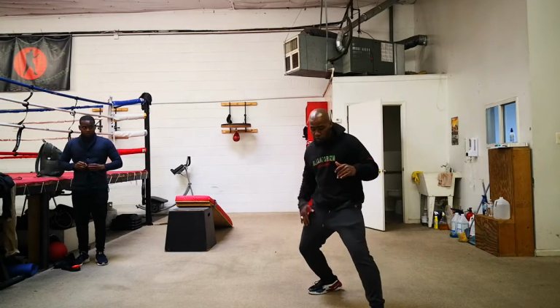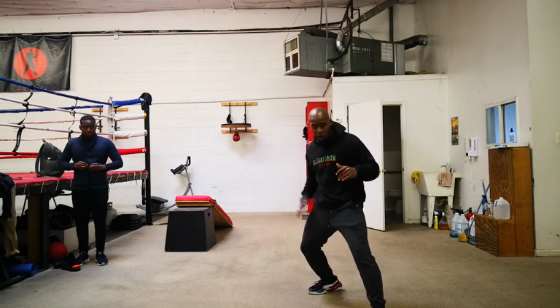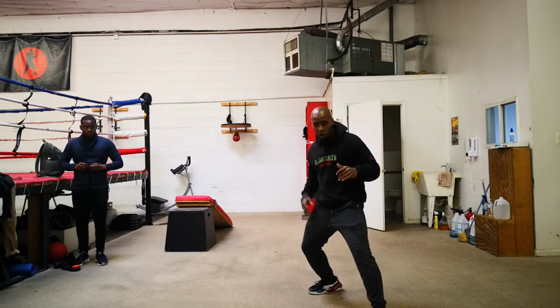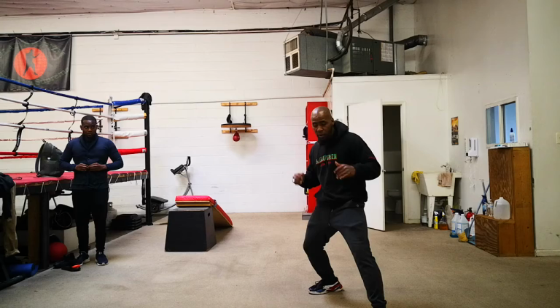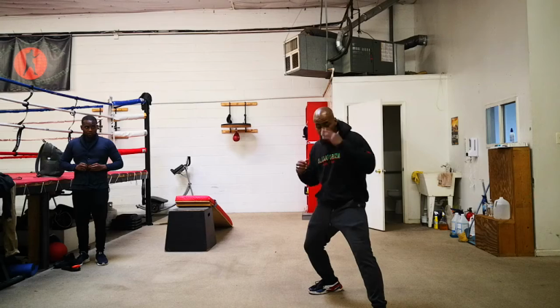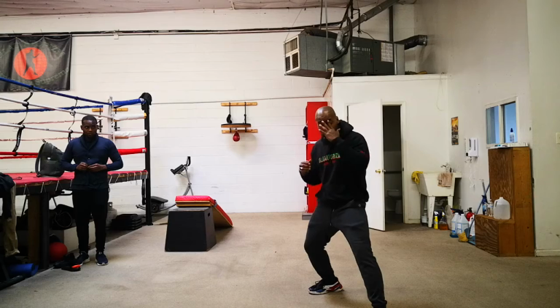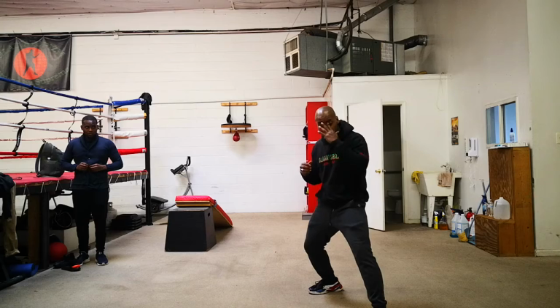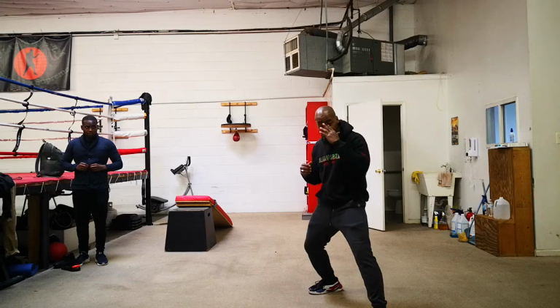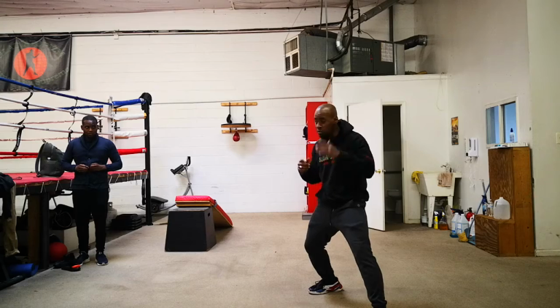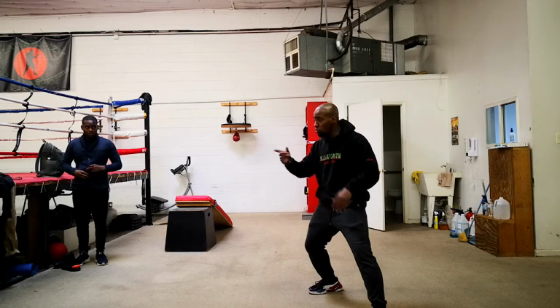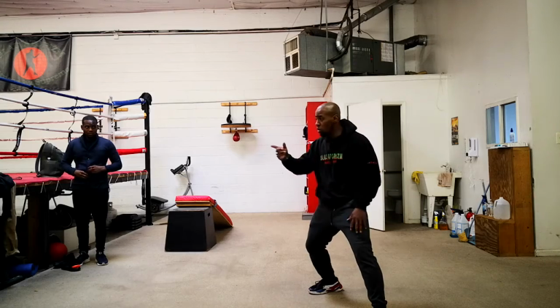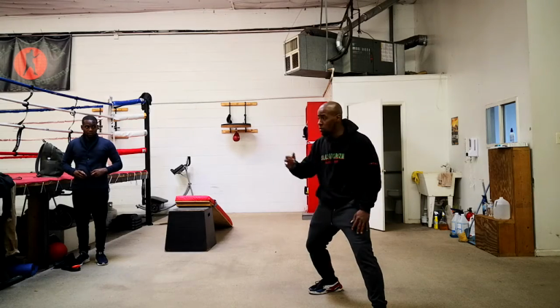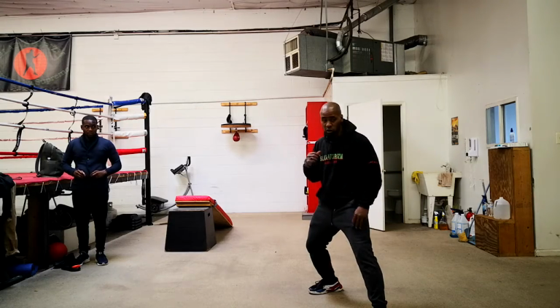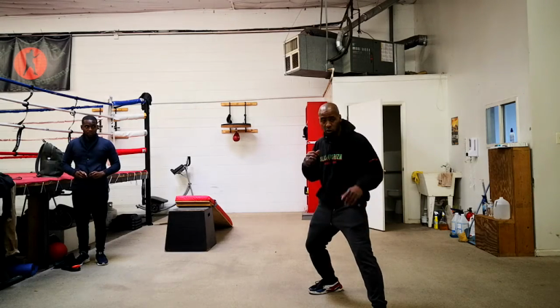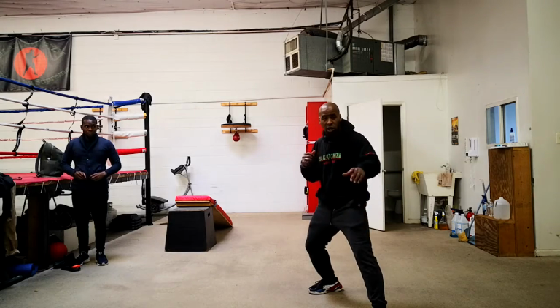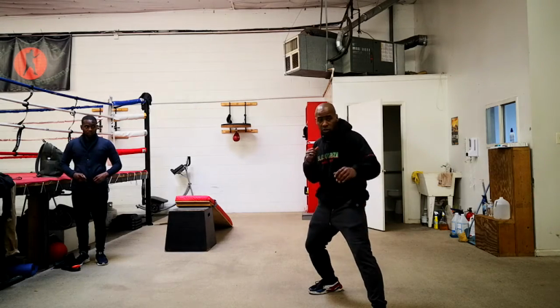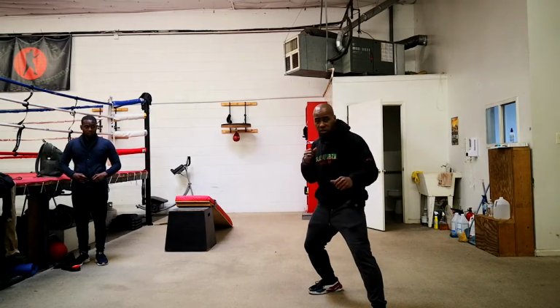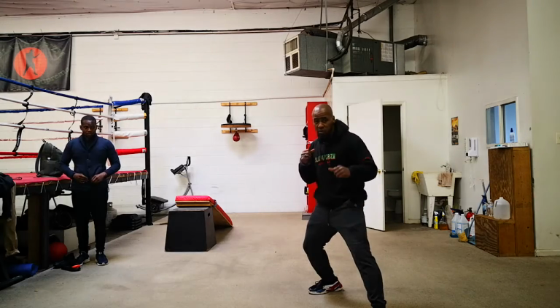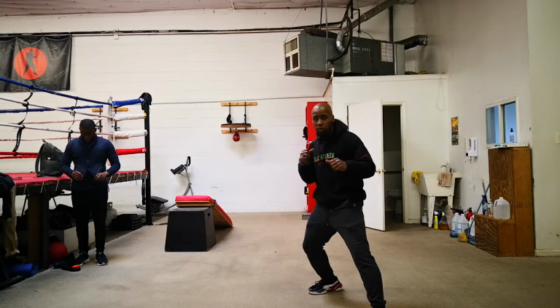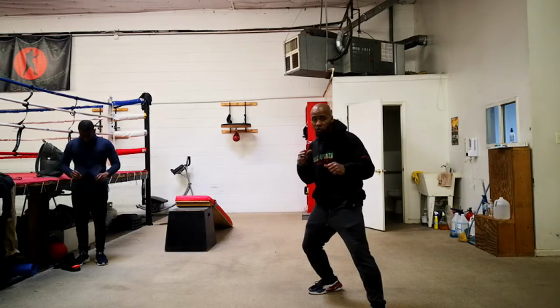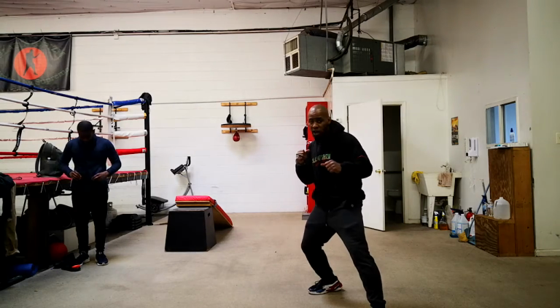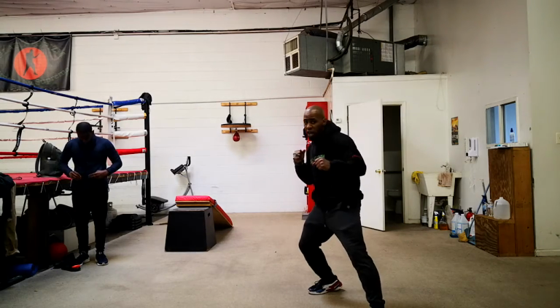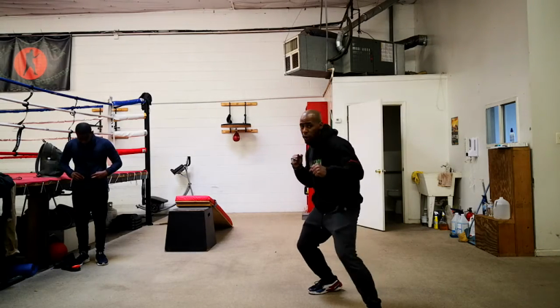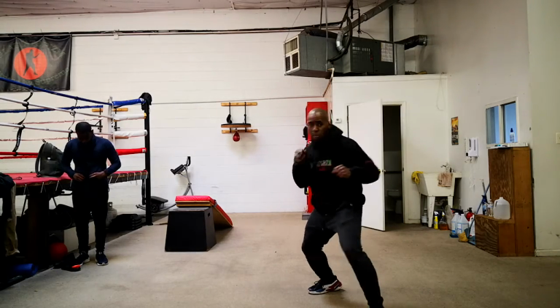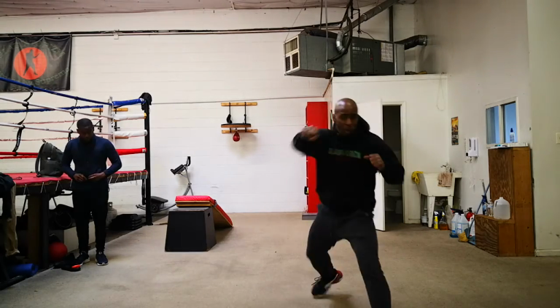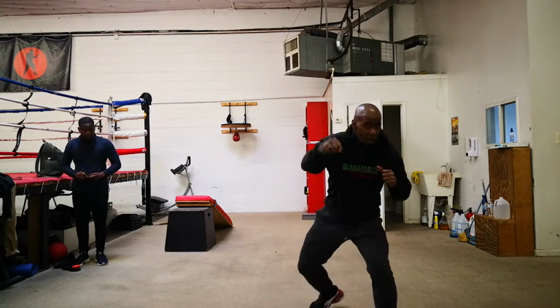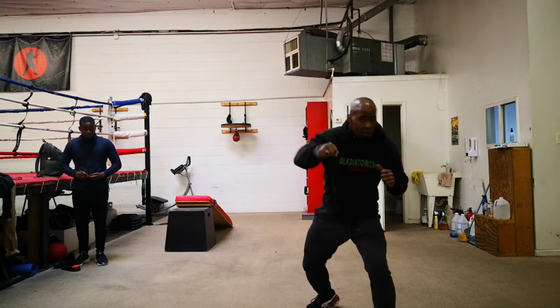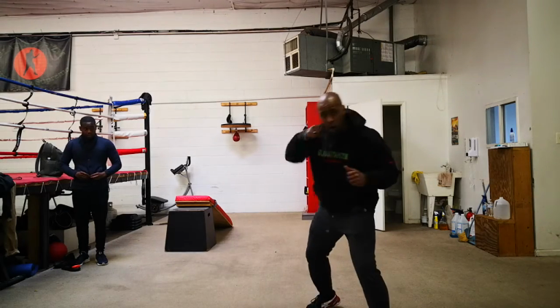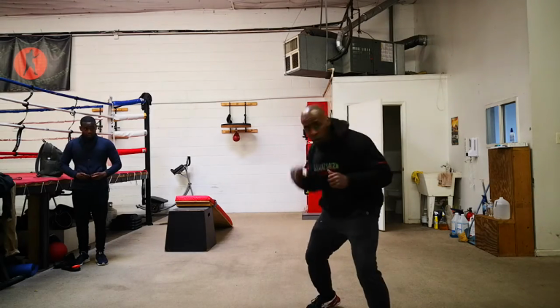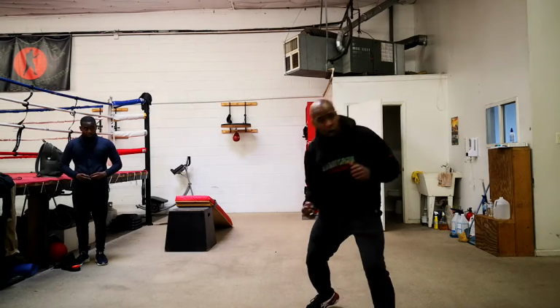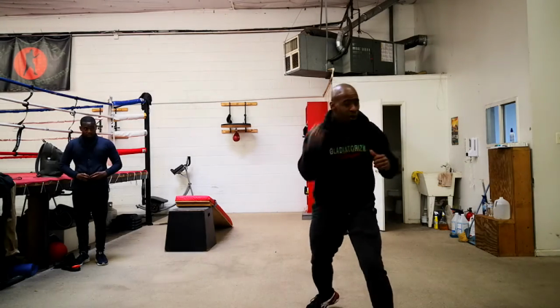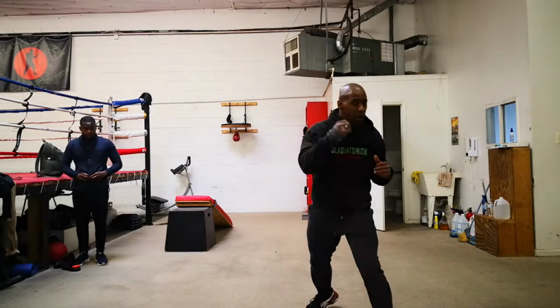When you get on that back leg, you're going to step in with the right hand — bam! — uppercut, bam!